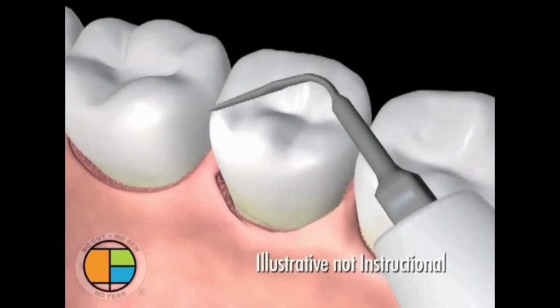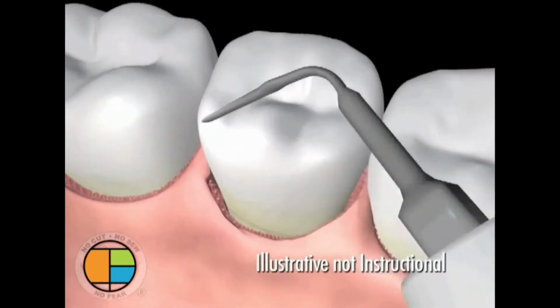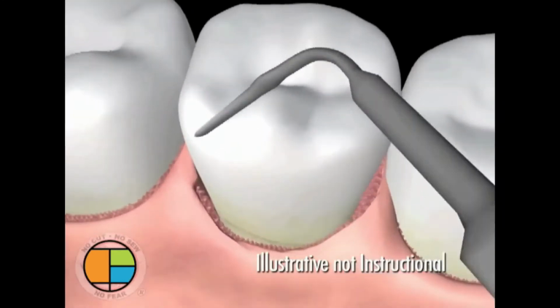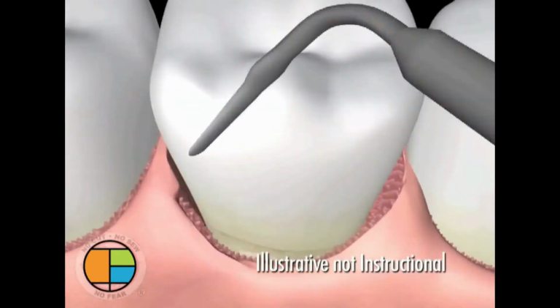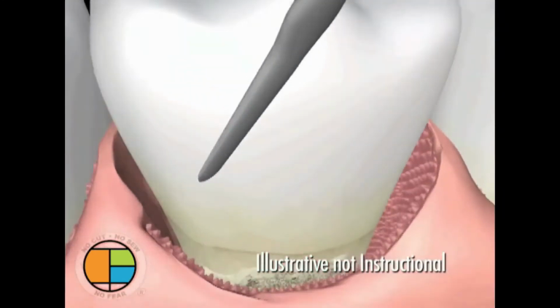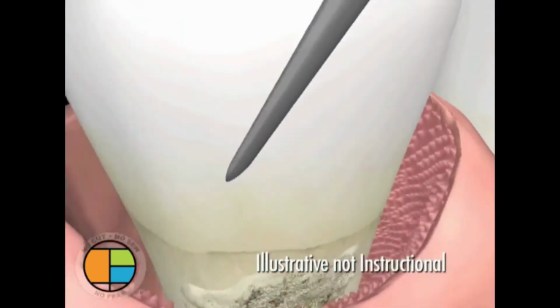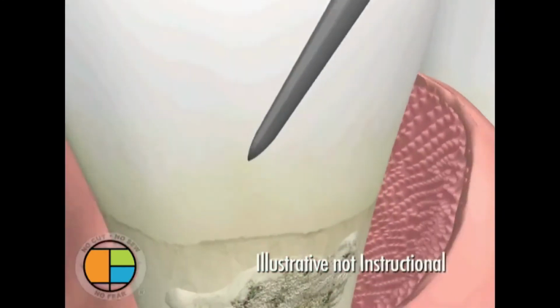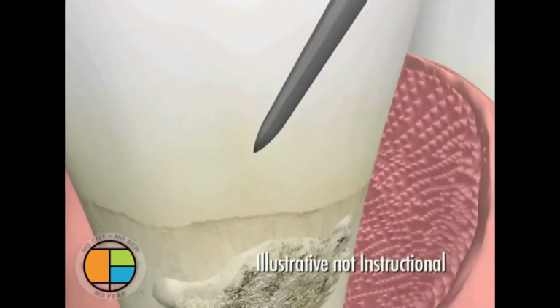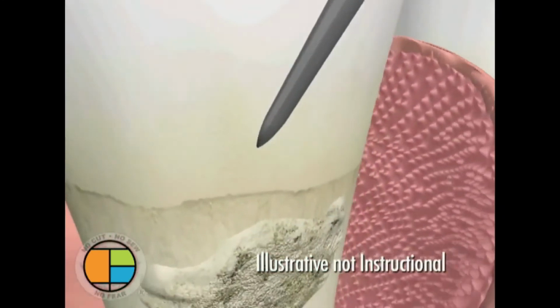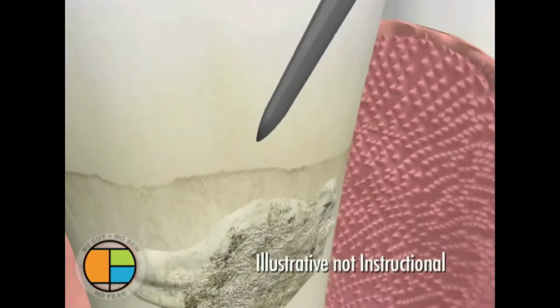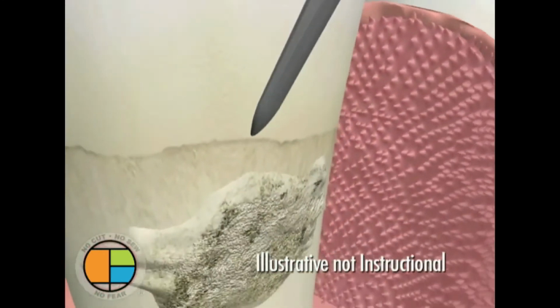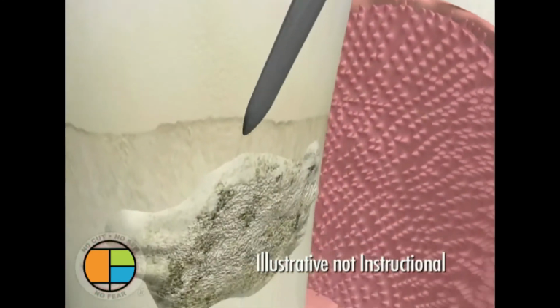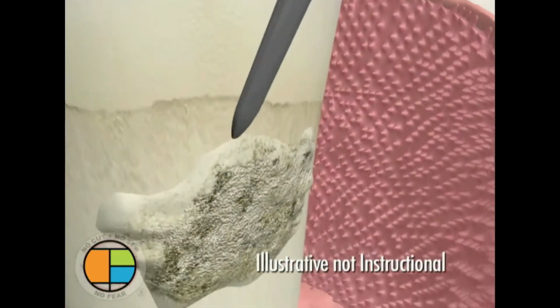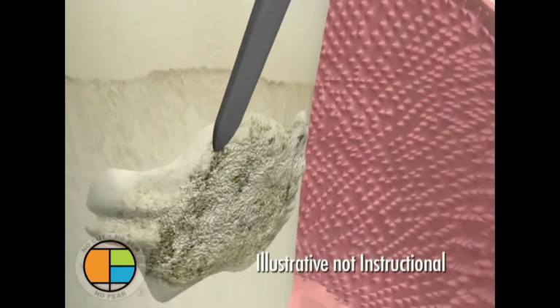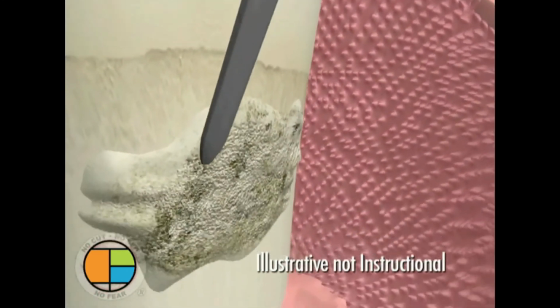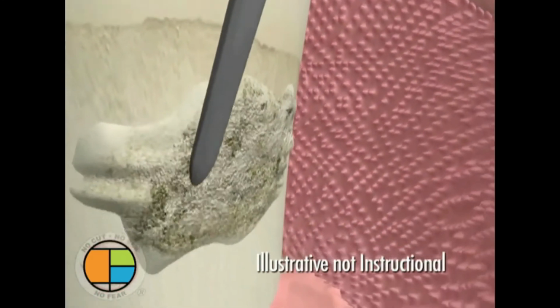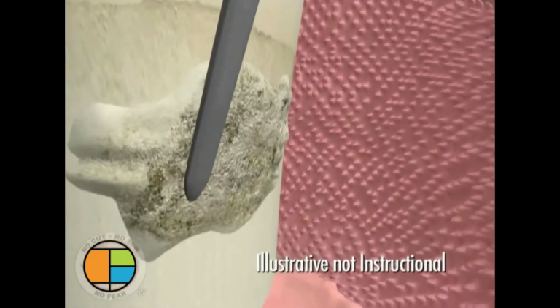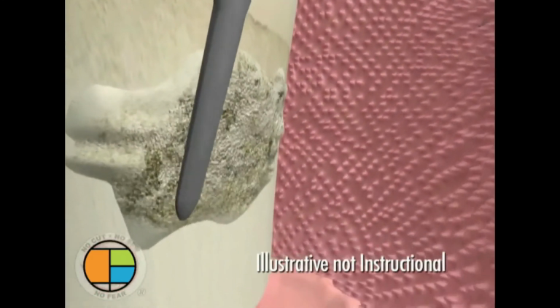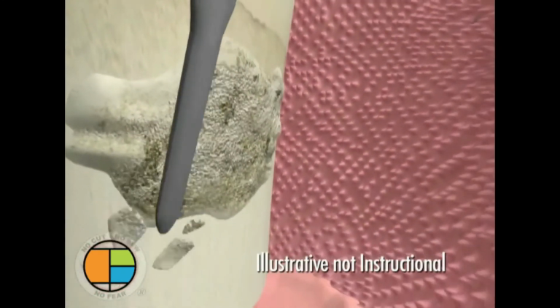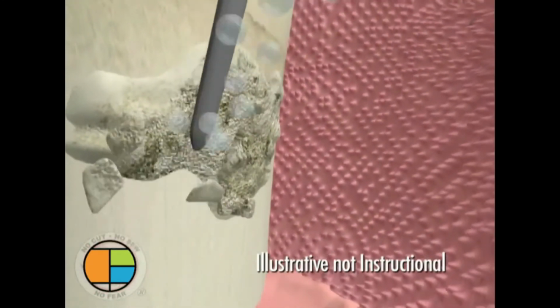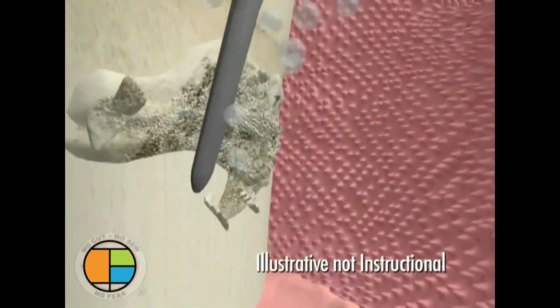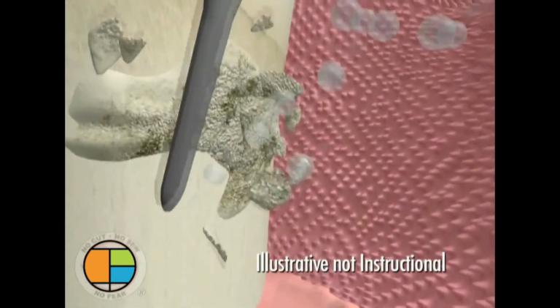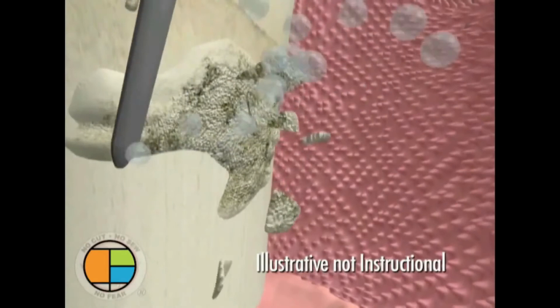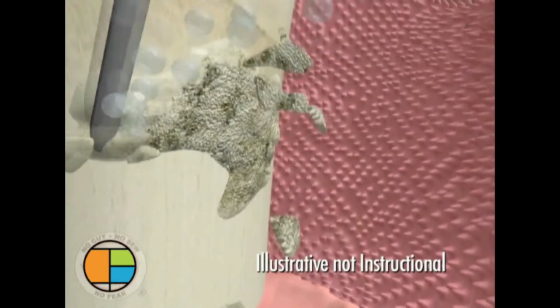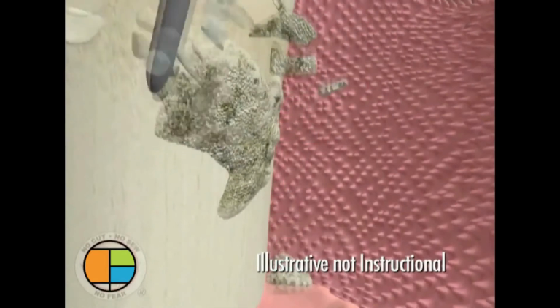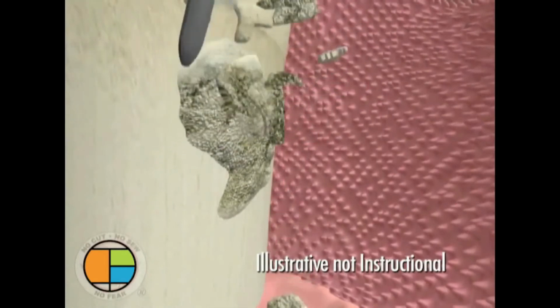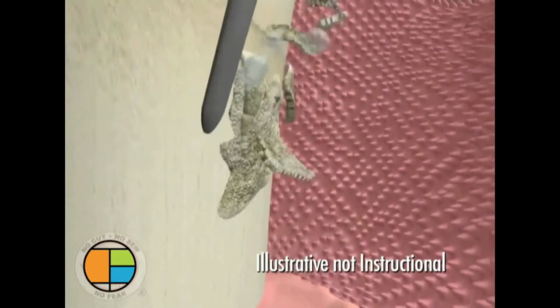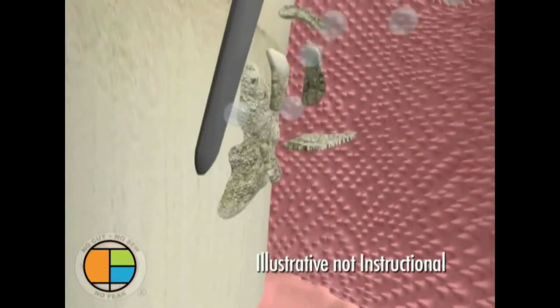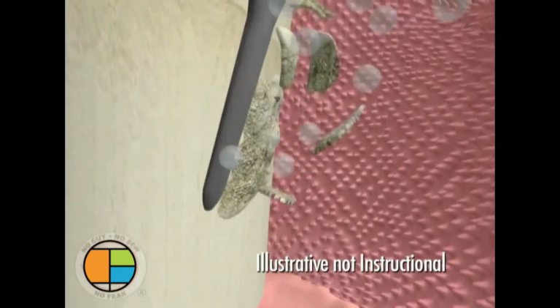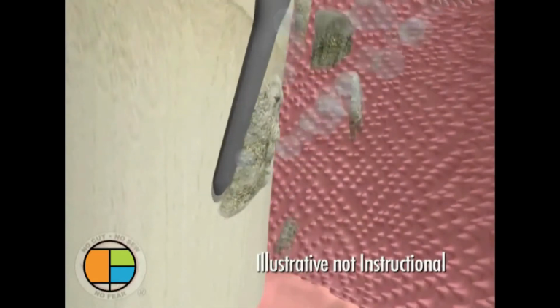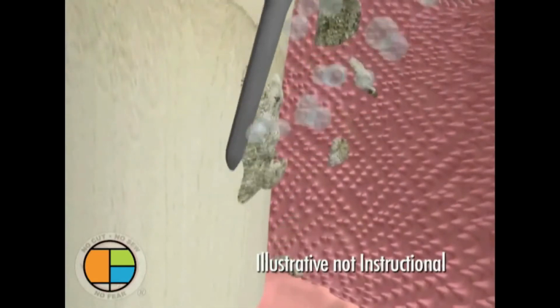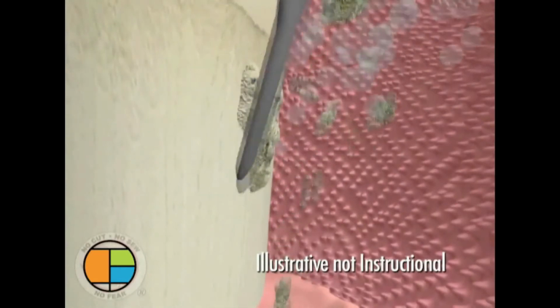Tiny ultrasonic root cleaners vibrate these deposits away and flush them out with antibacterial rinse.